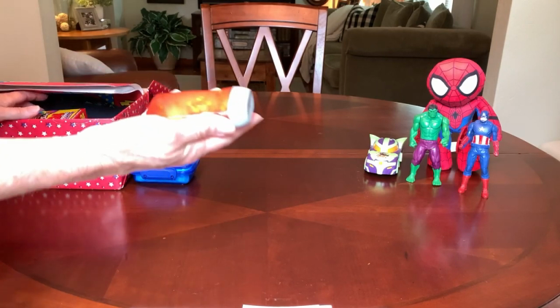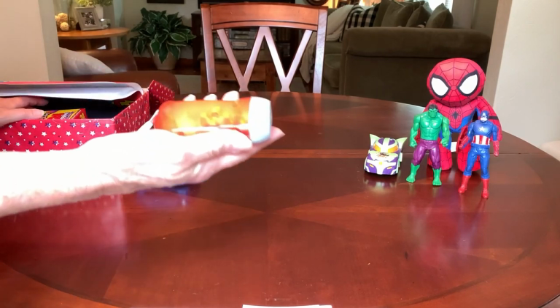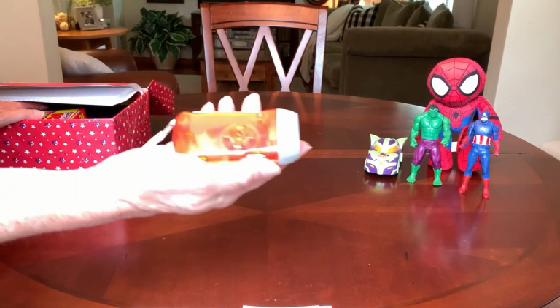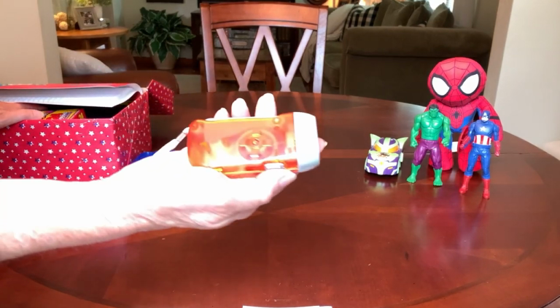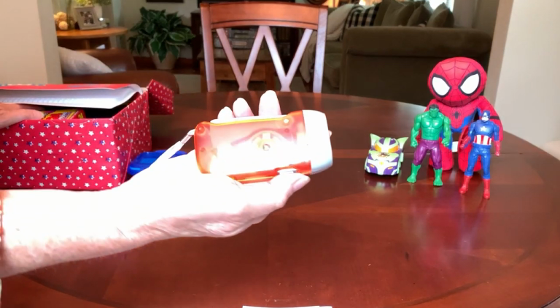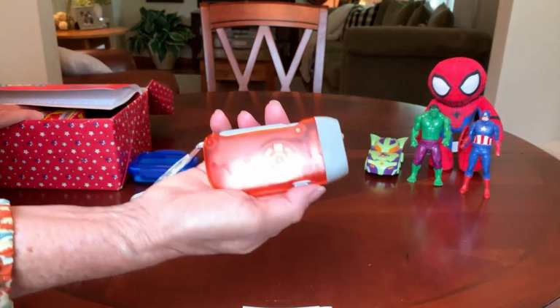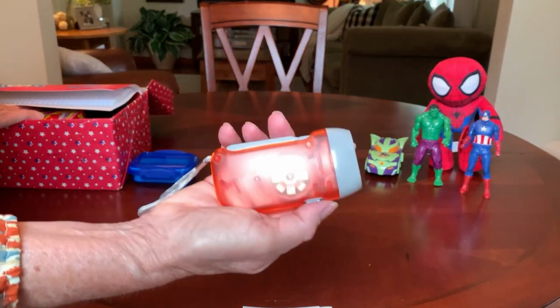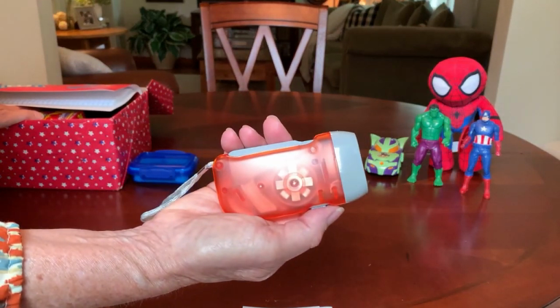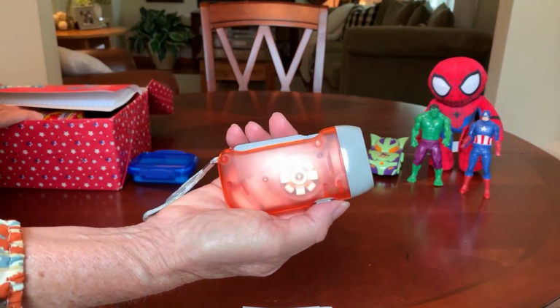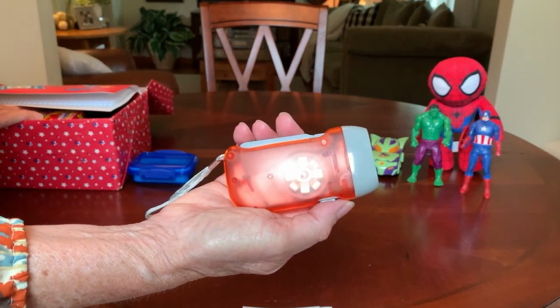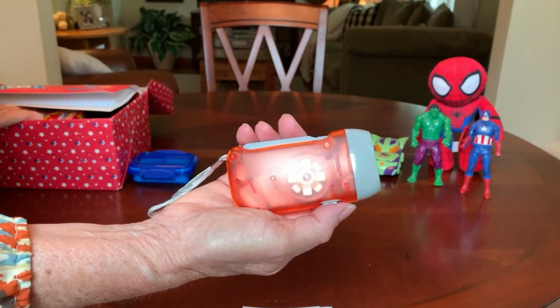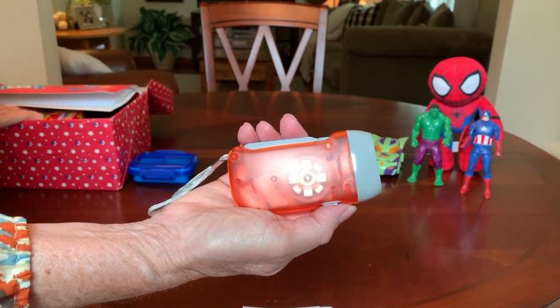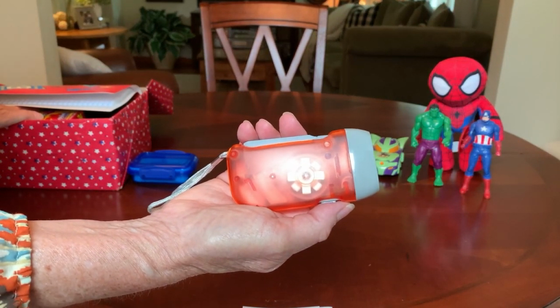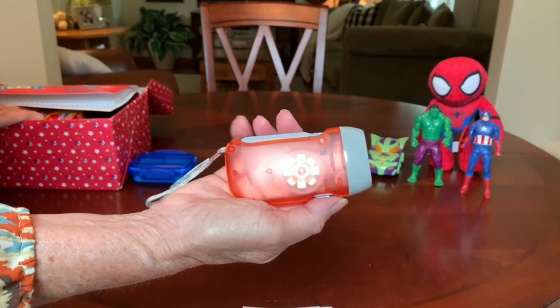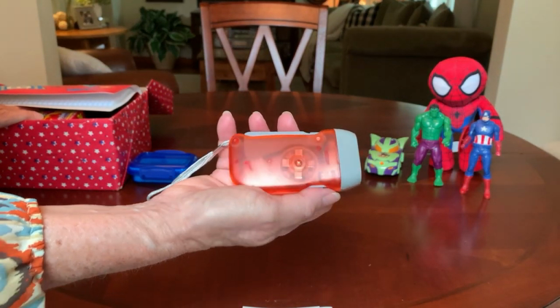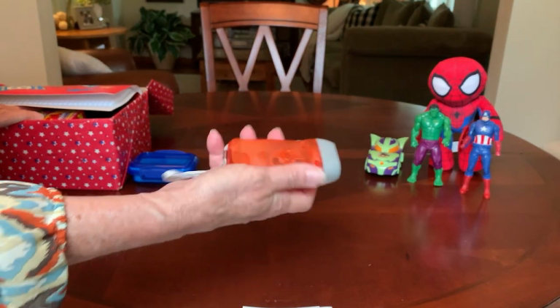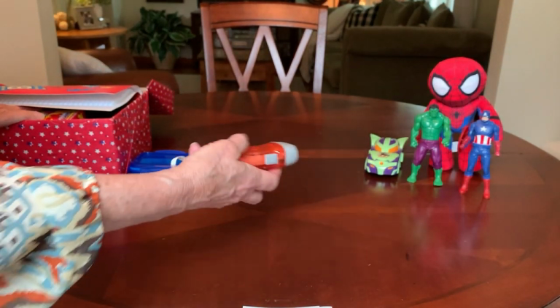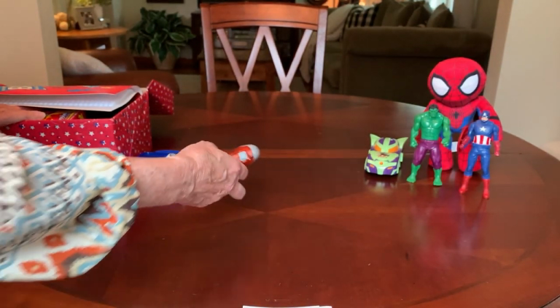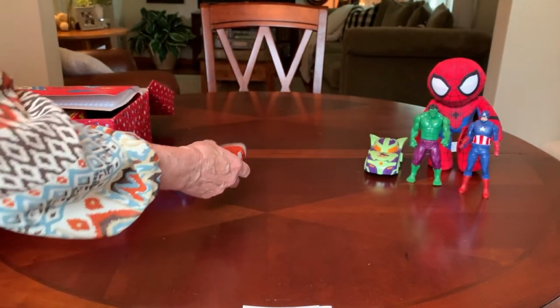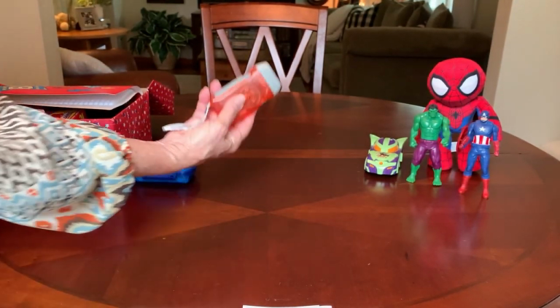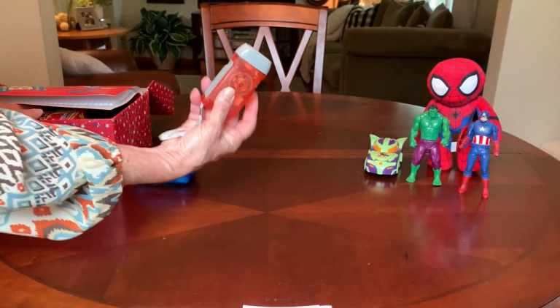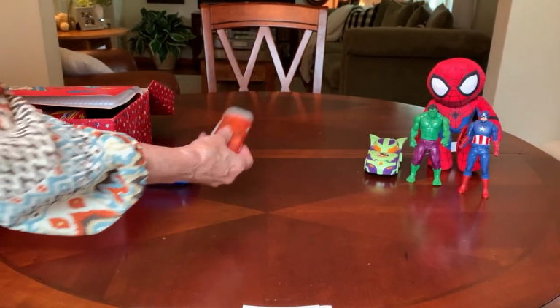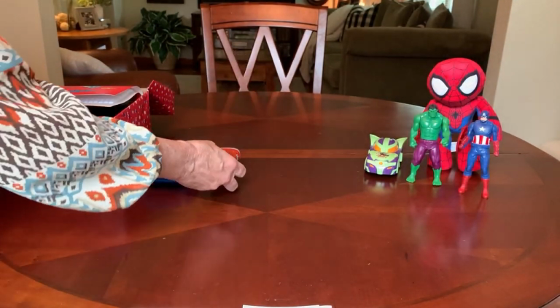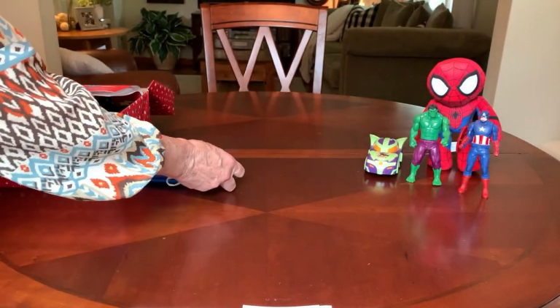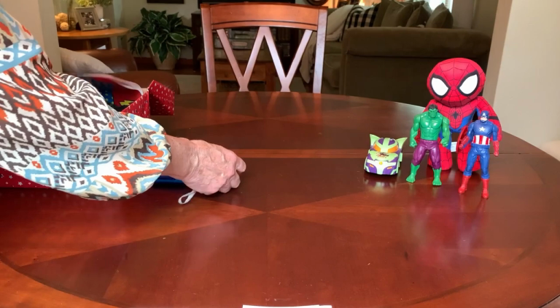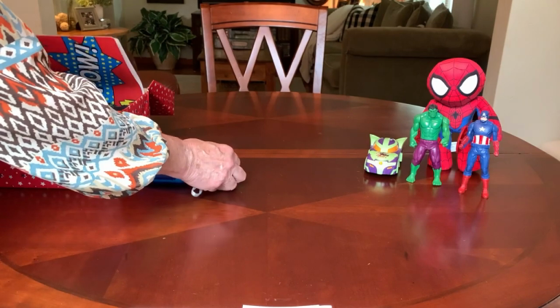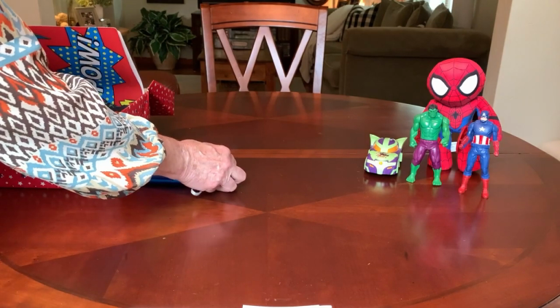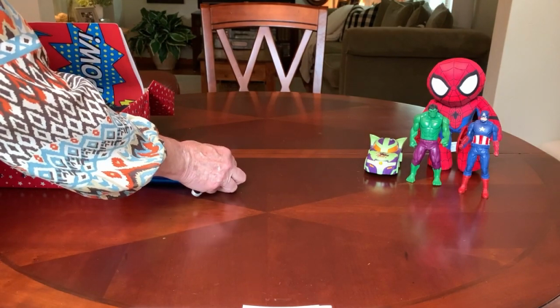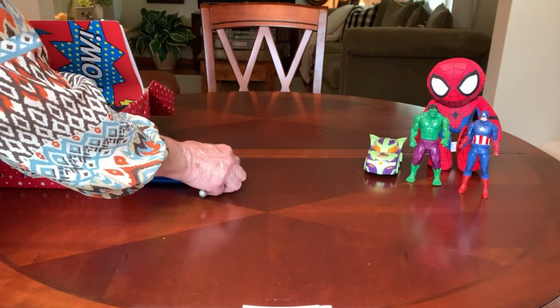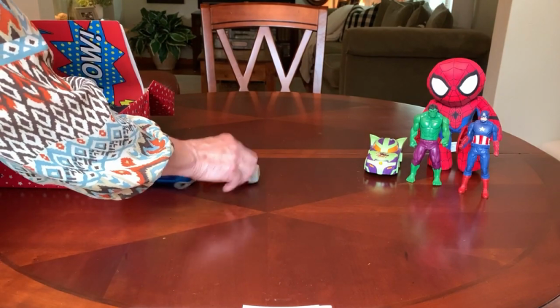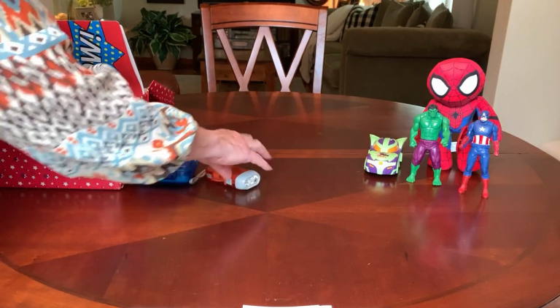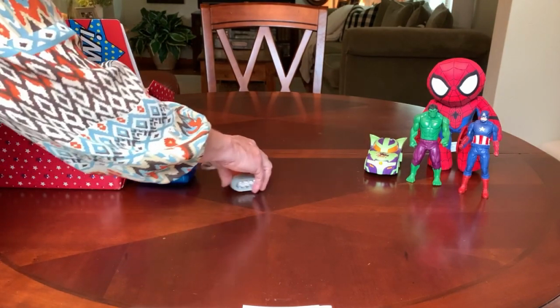He has a crank flashlight. I got this from the Dollar Tree around Christmas time.